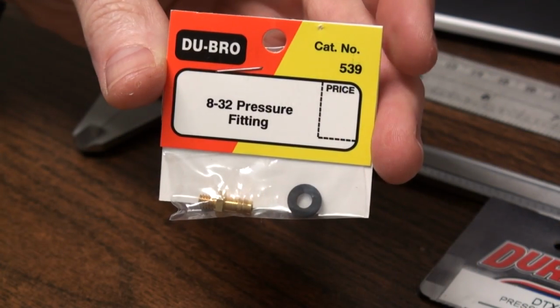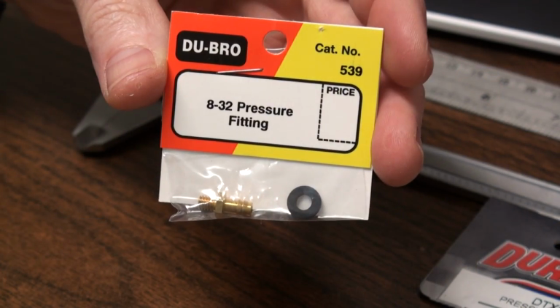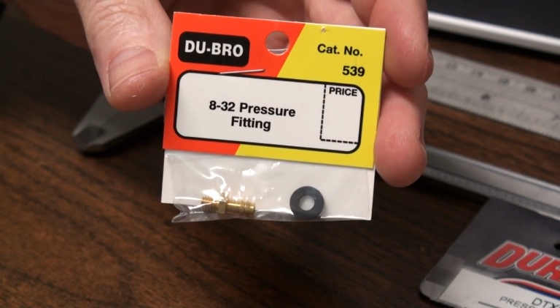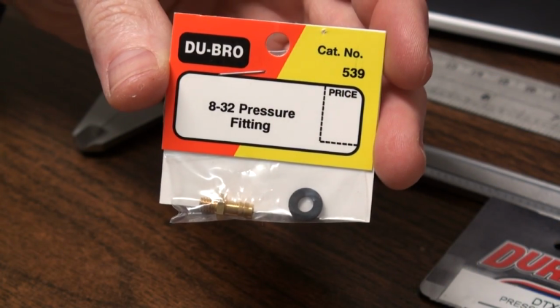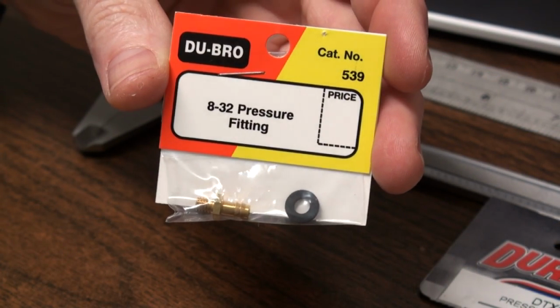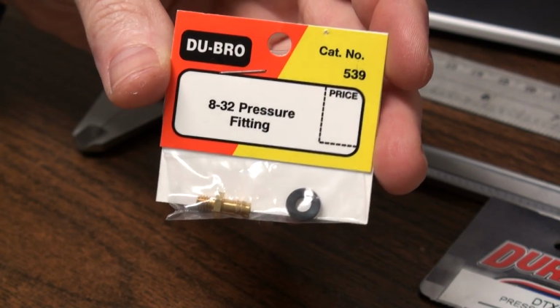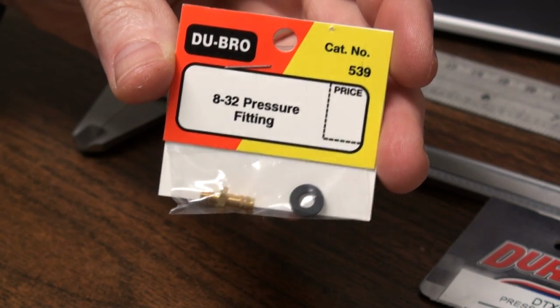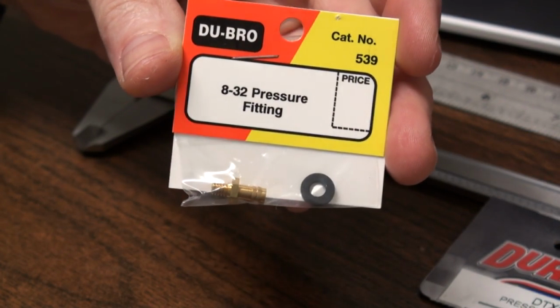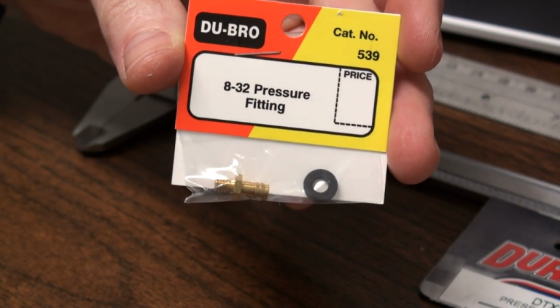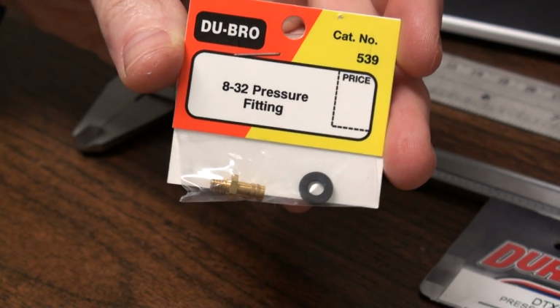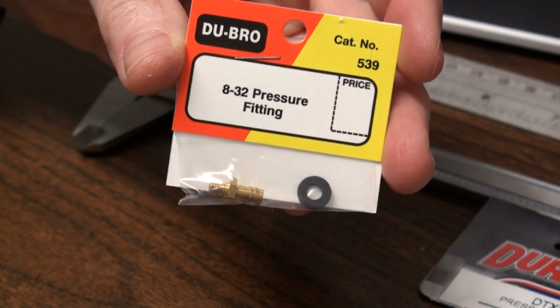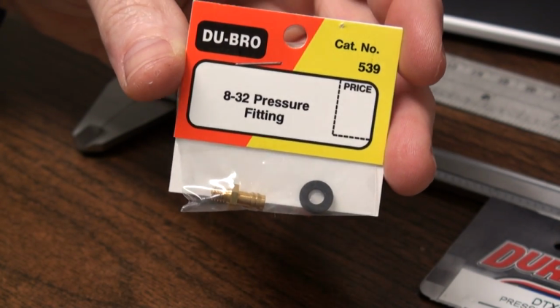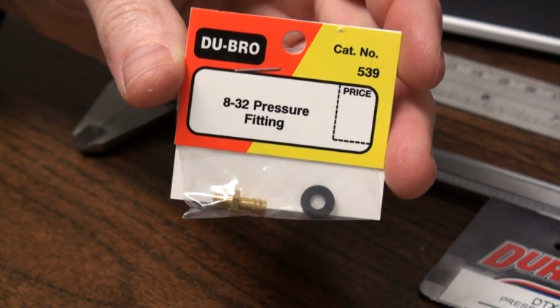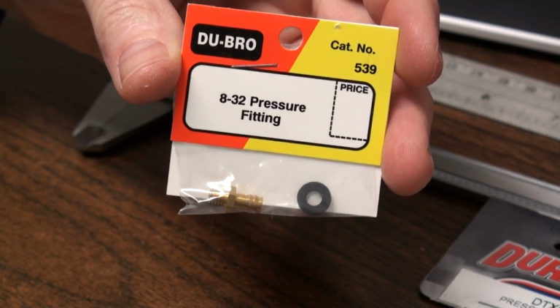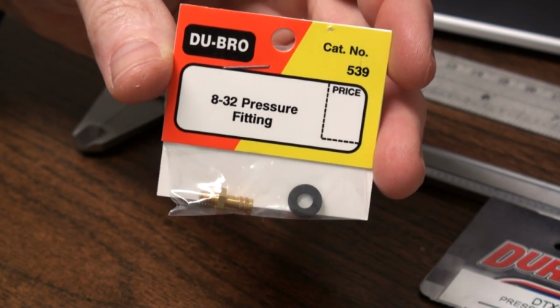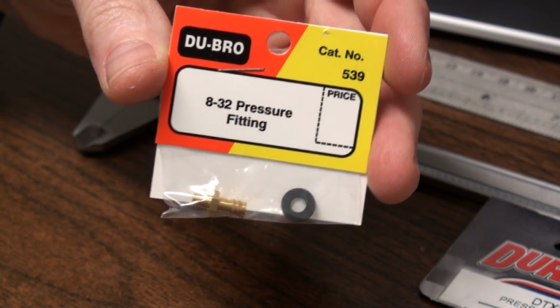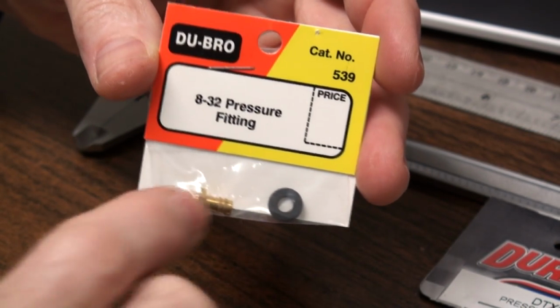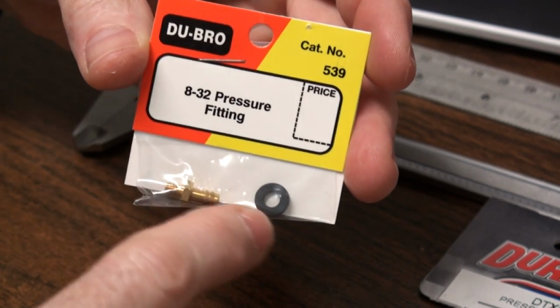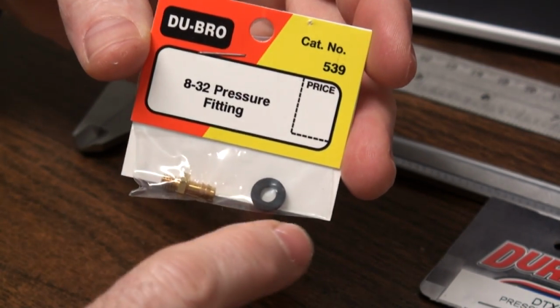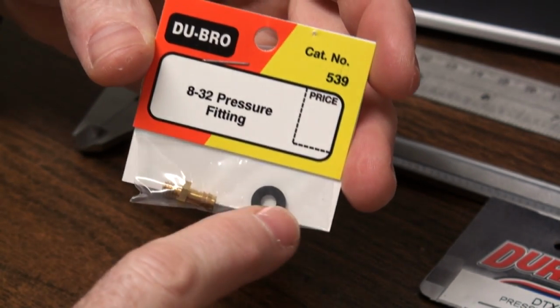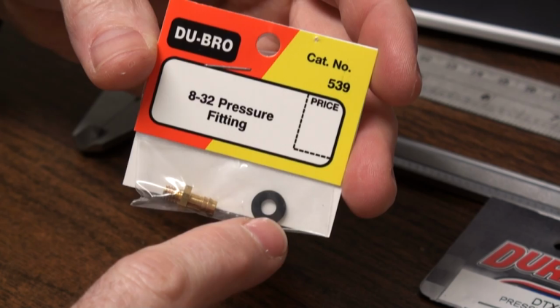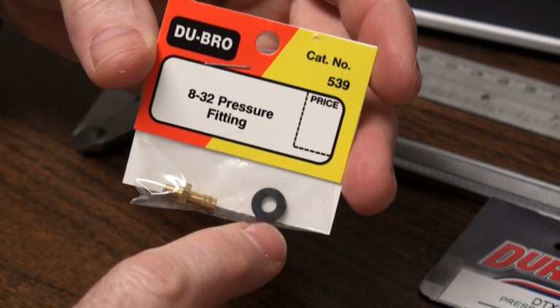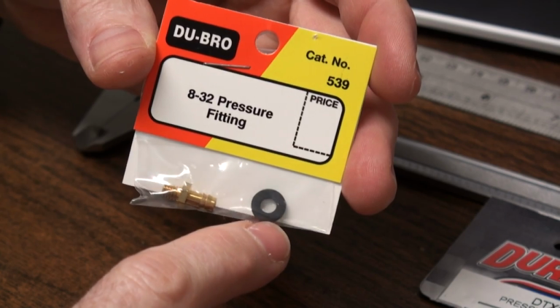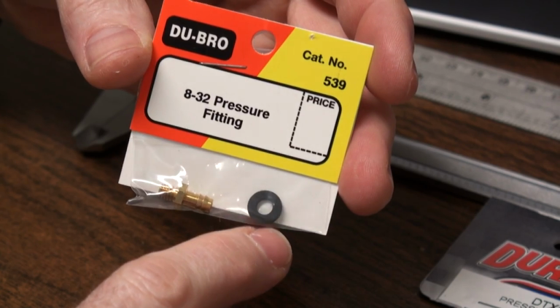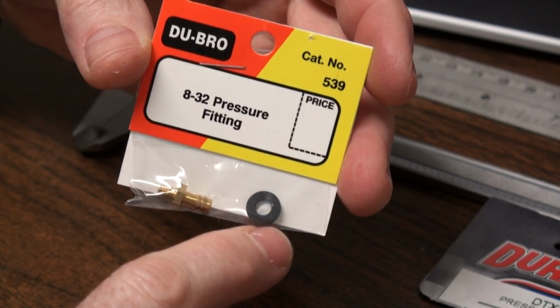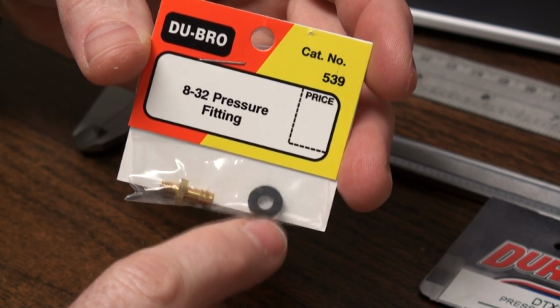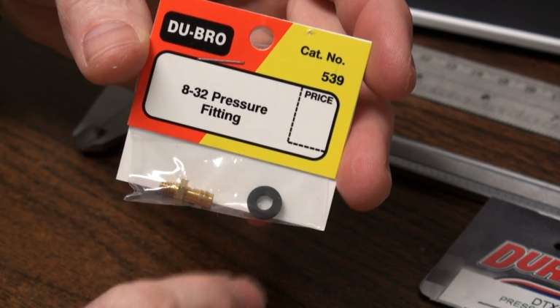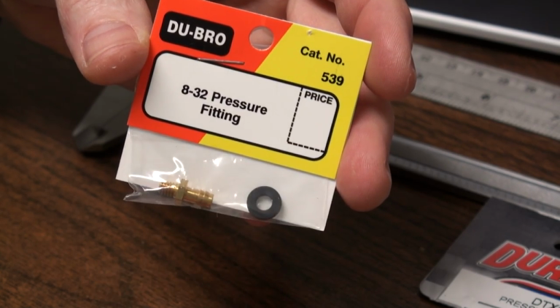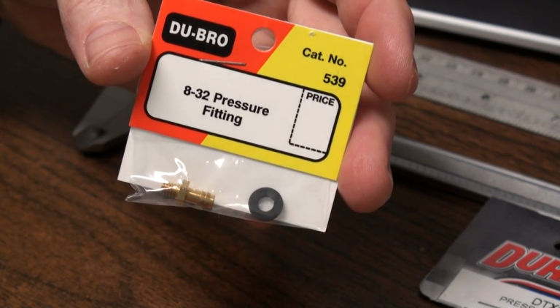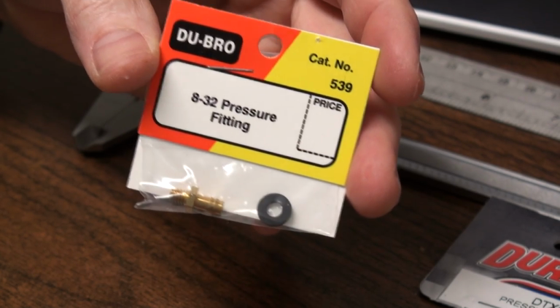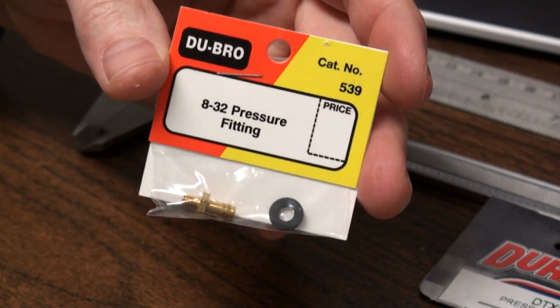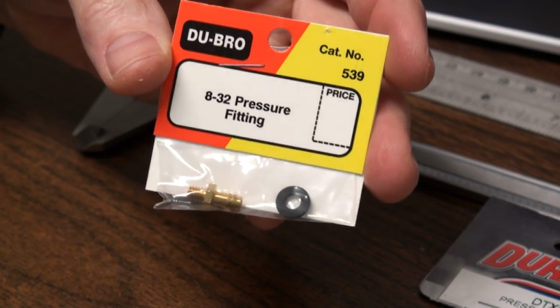Then you take a 1/32 pressure fitting — this one's from Dubrow. You don't need that fiber washer they give you; we're going to use a brass one instead.